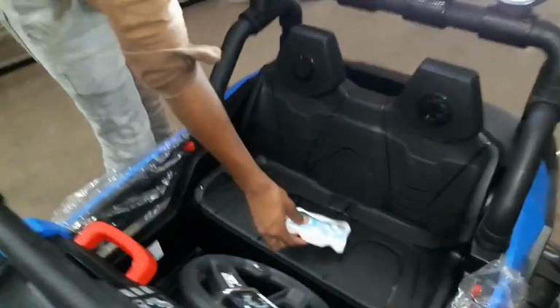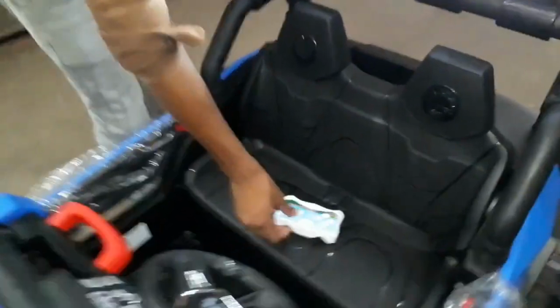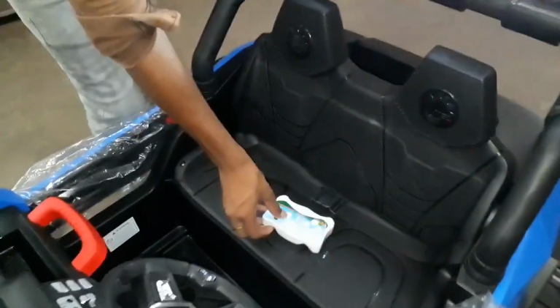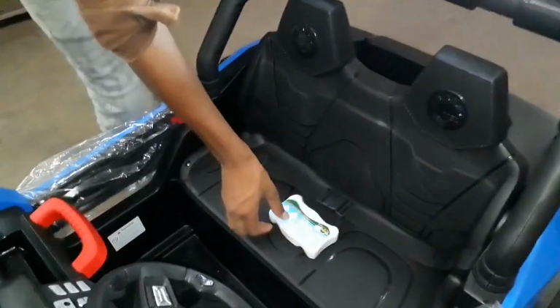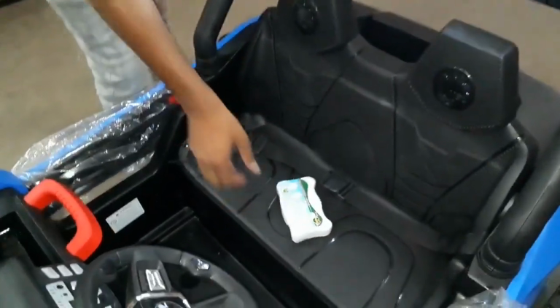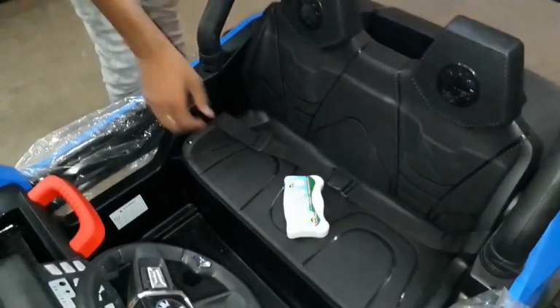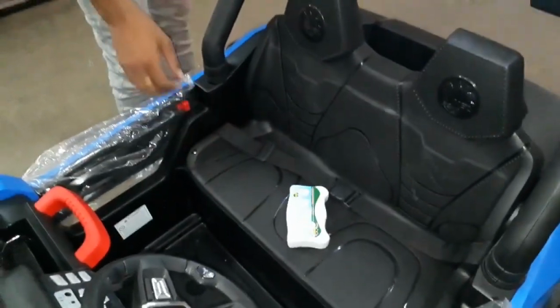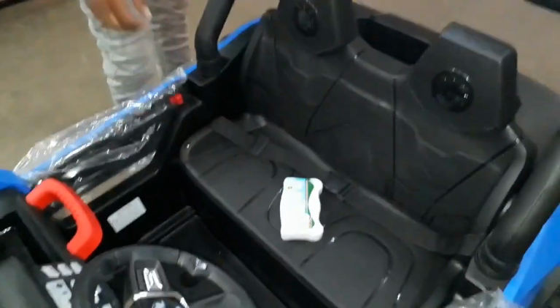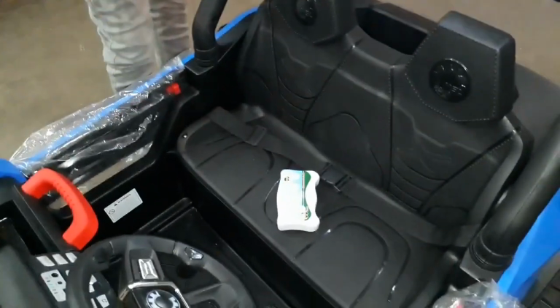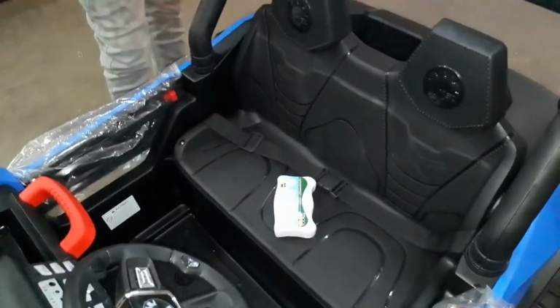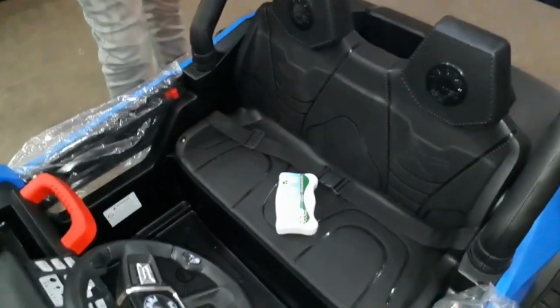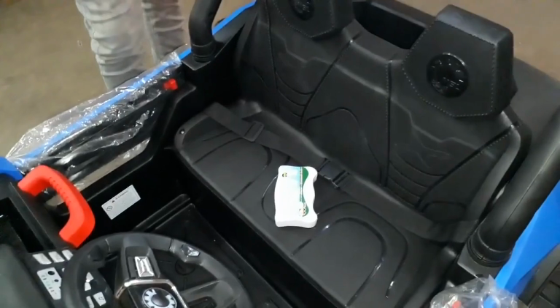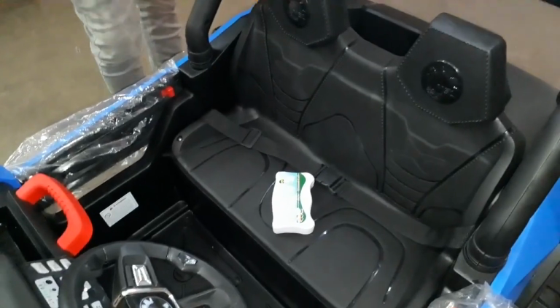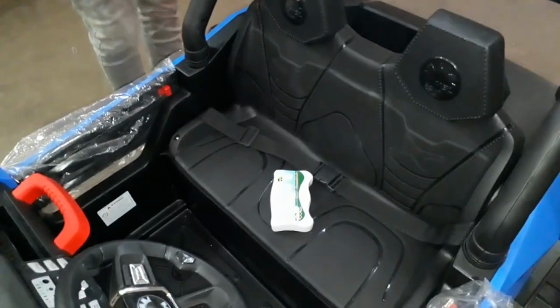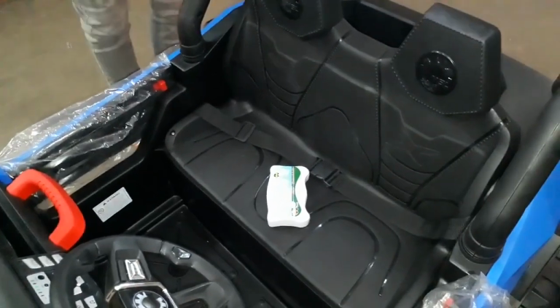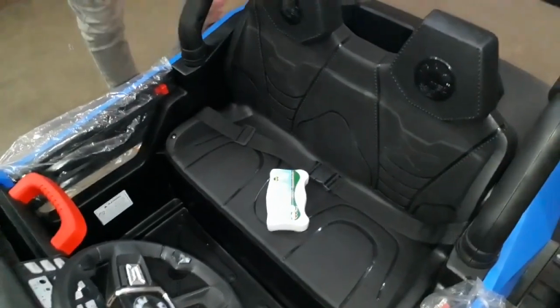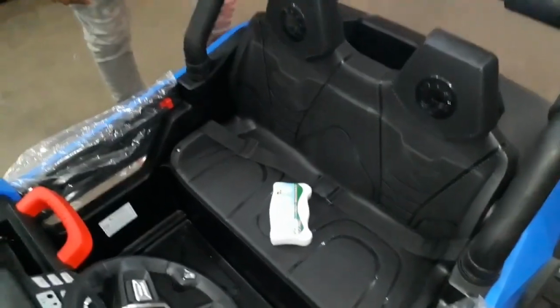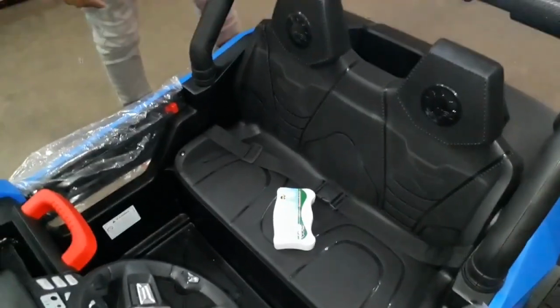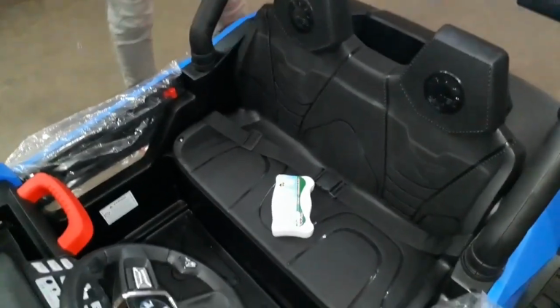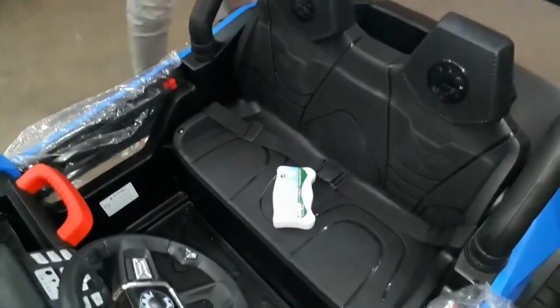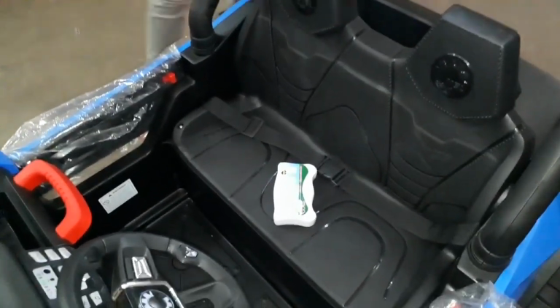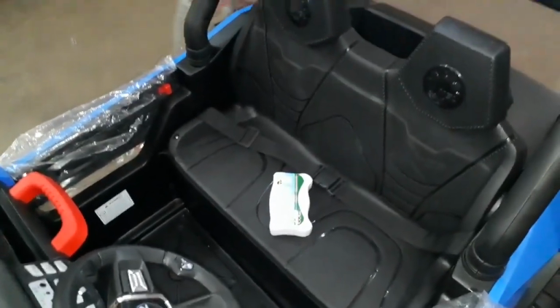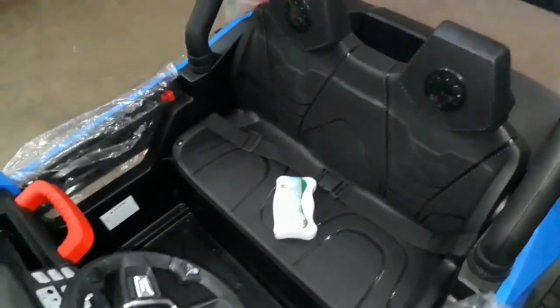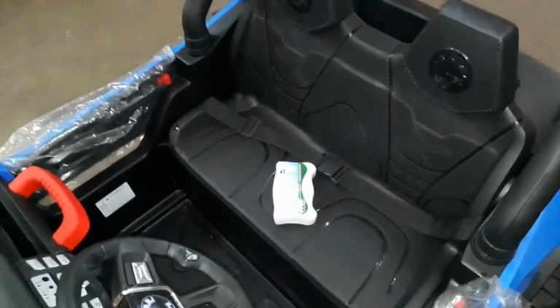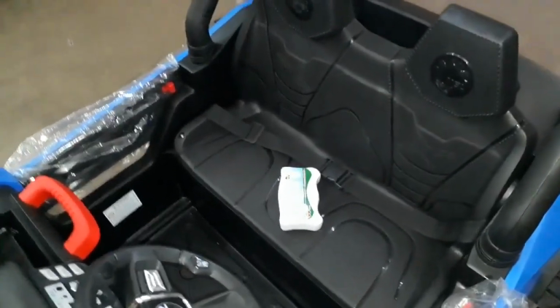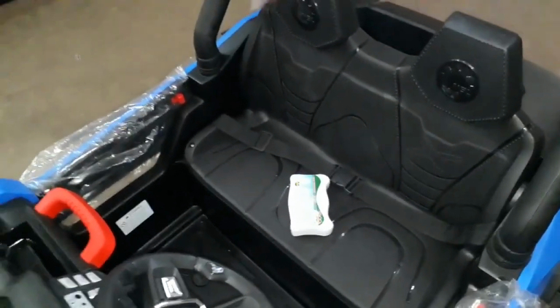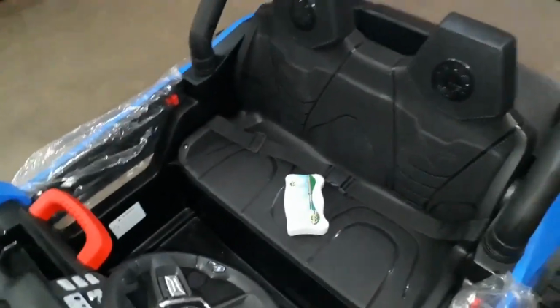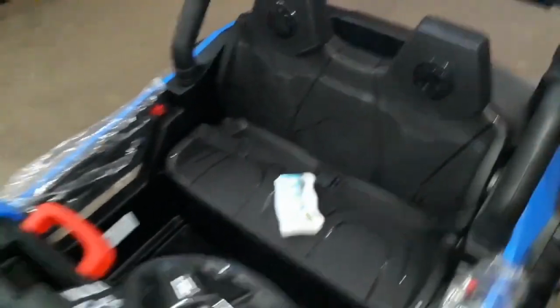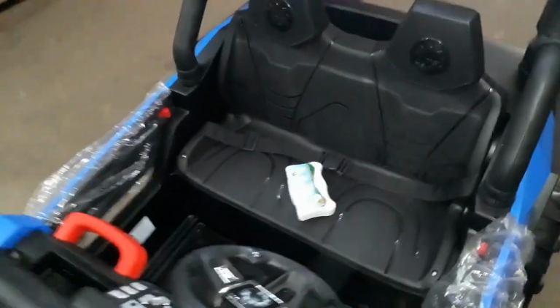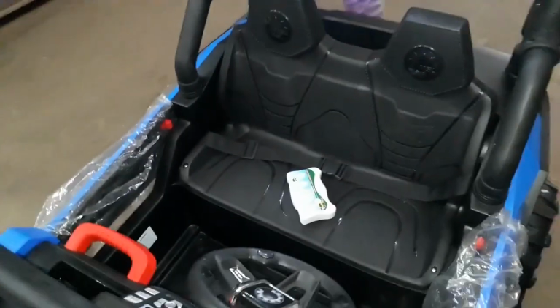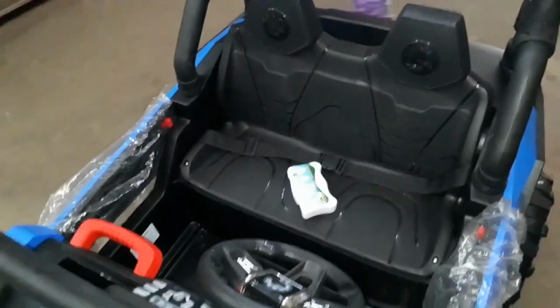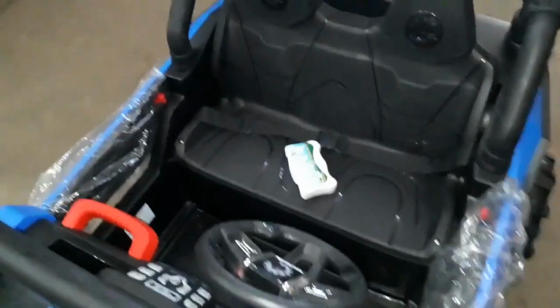Remote controls: forward, back, left, right, or slow, medium, fast, and stop.